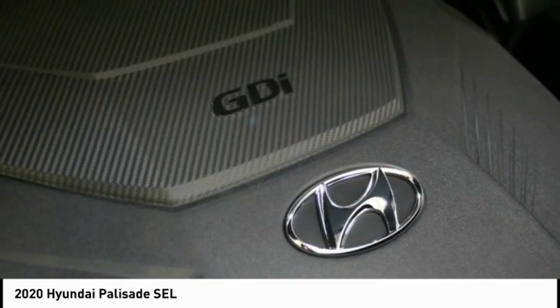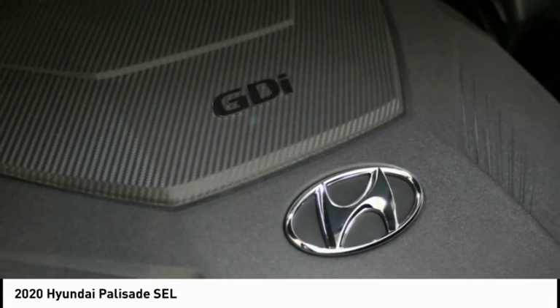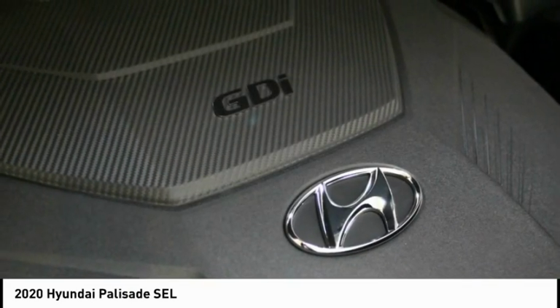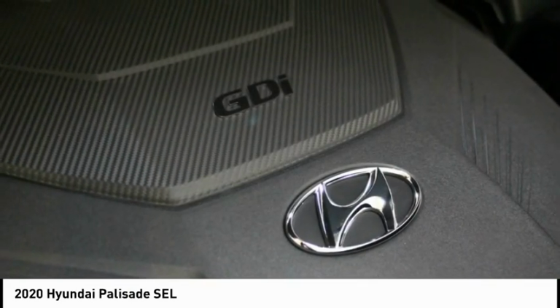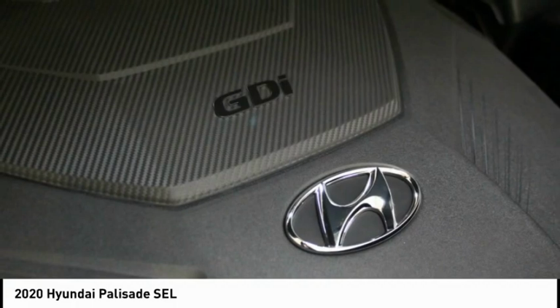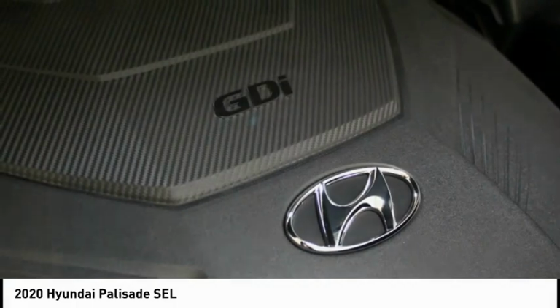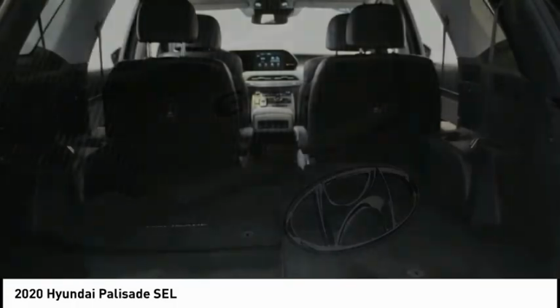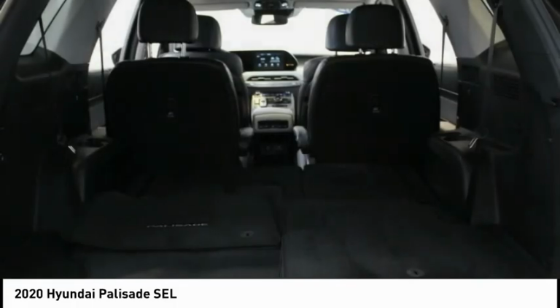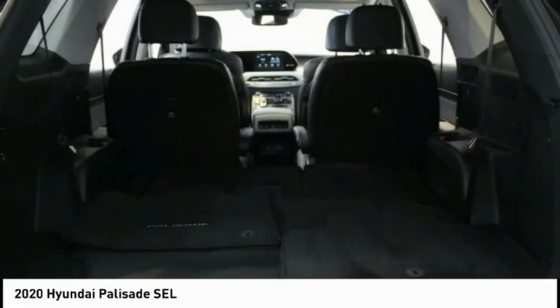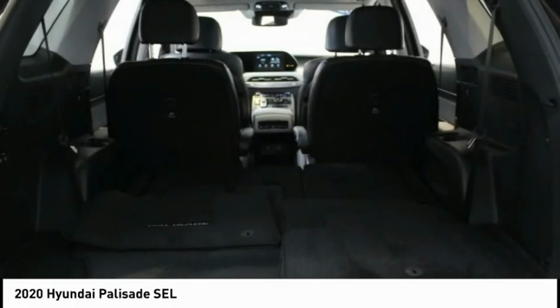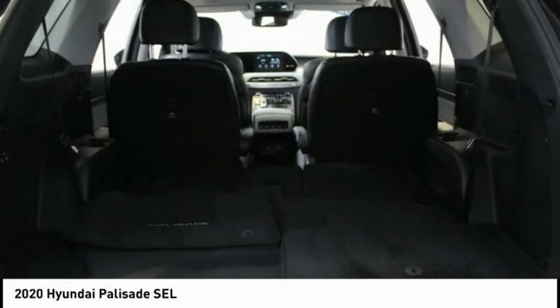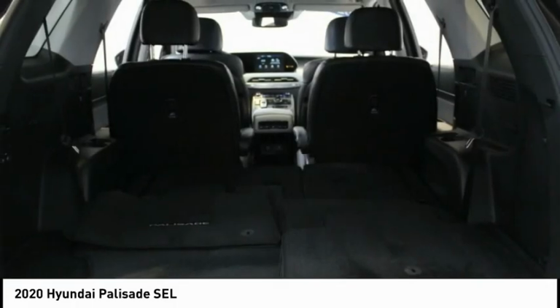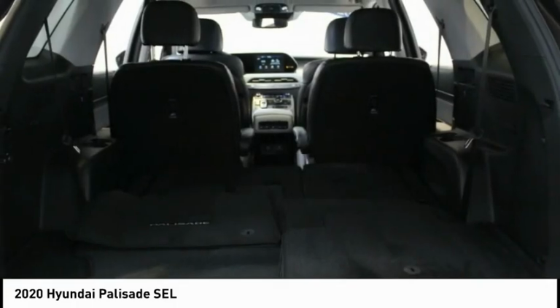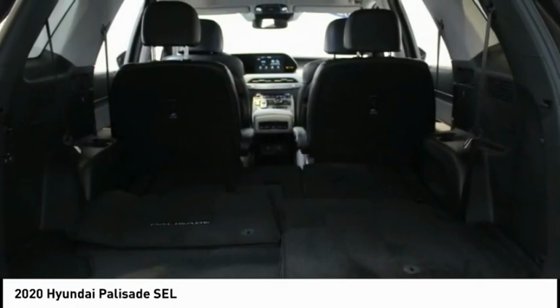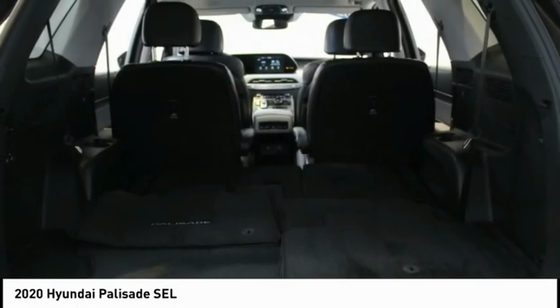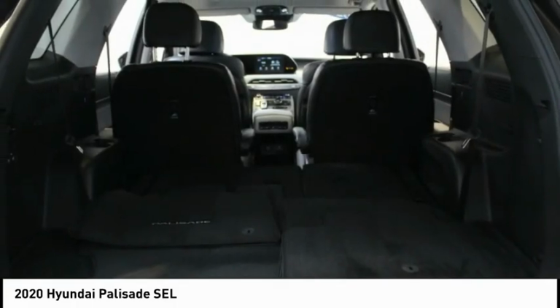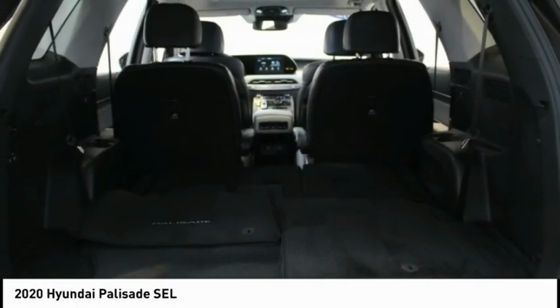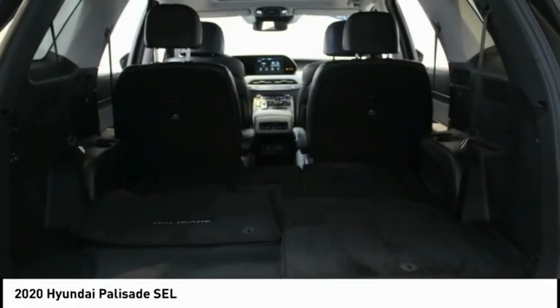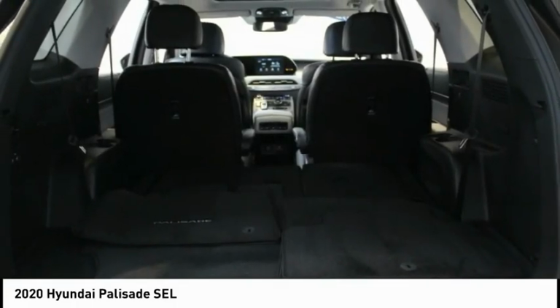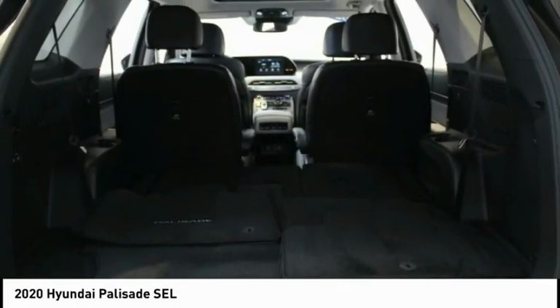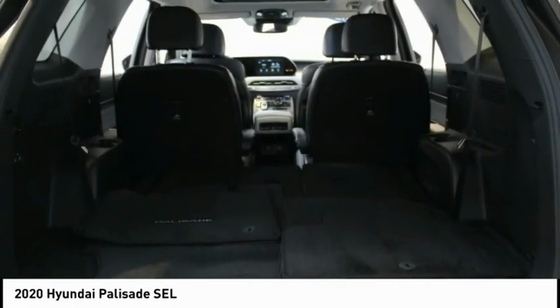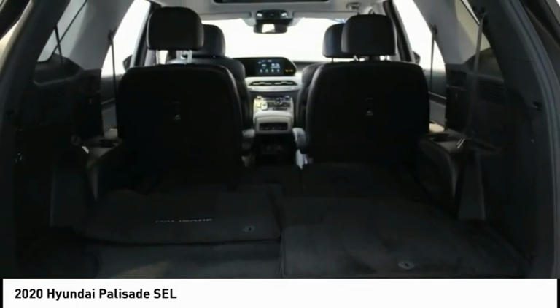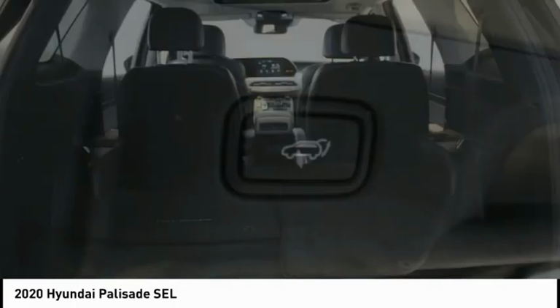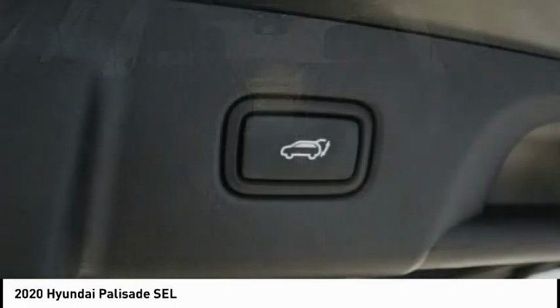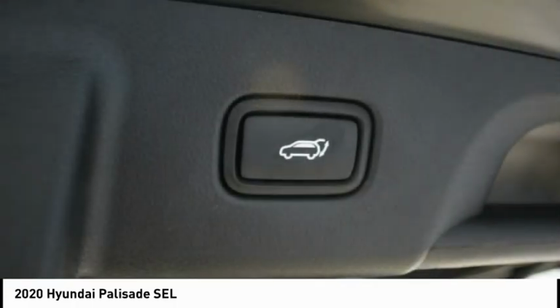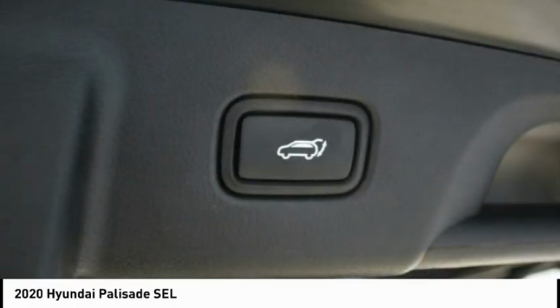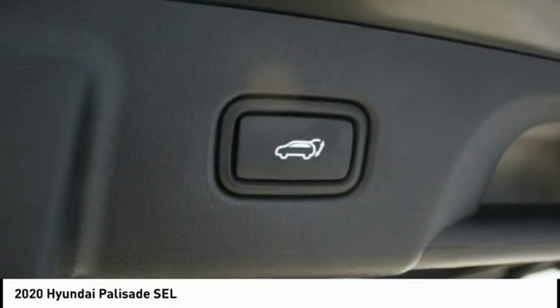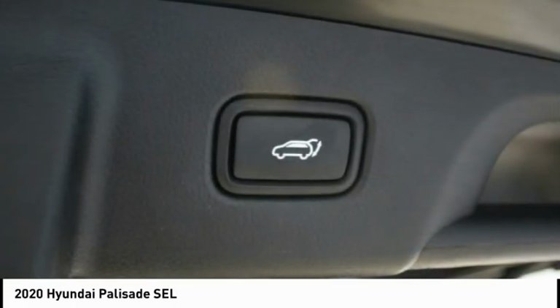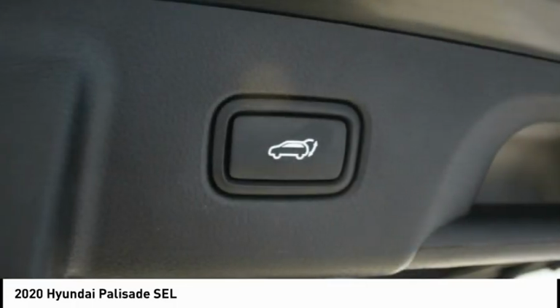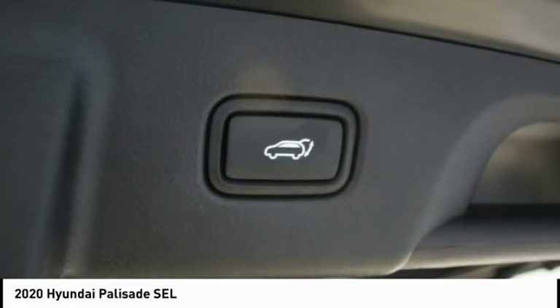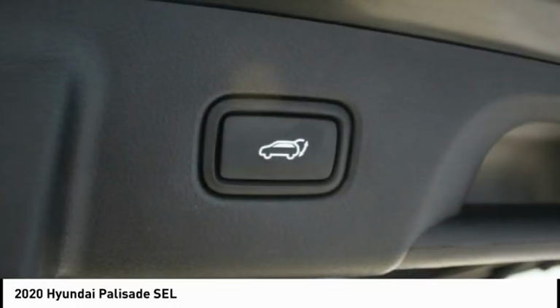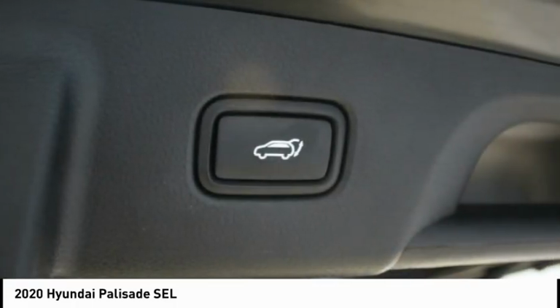Ferrari Maserati of Atlanta, located in Roswell, Georgia, treats the needs of each individual customer with paramount concern.